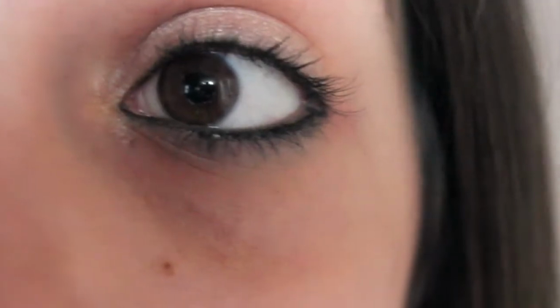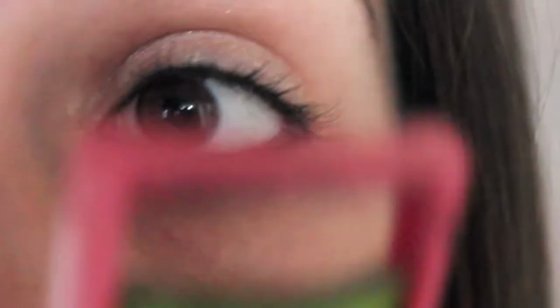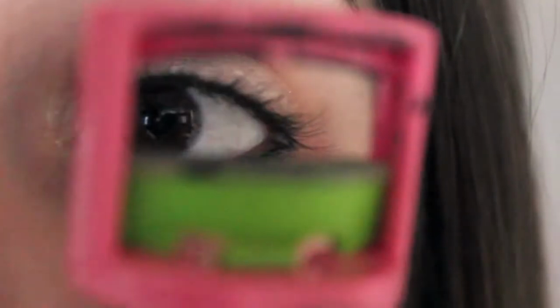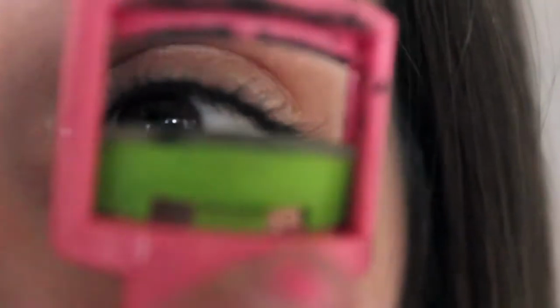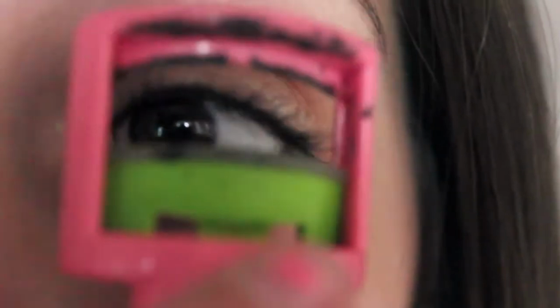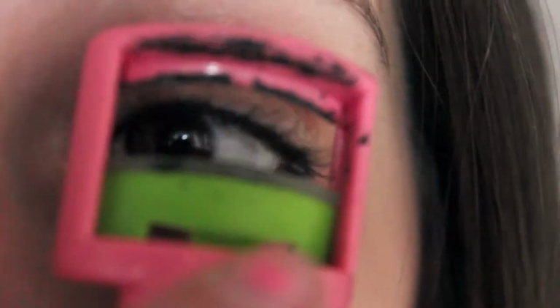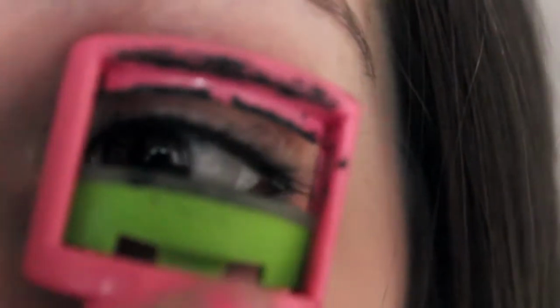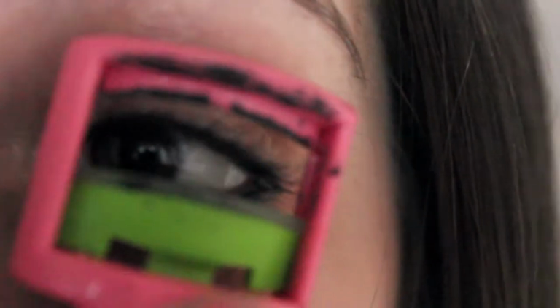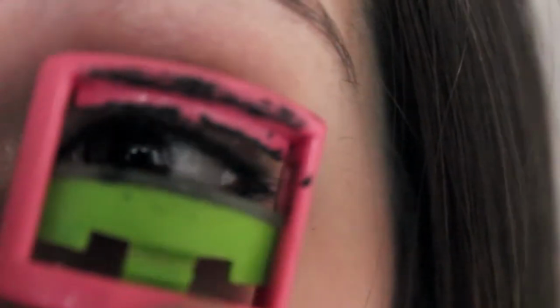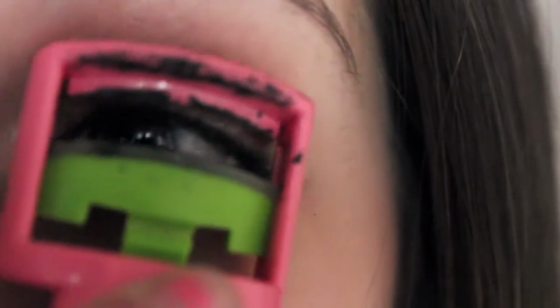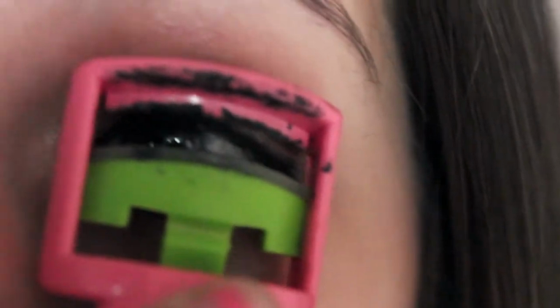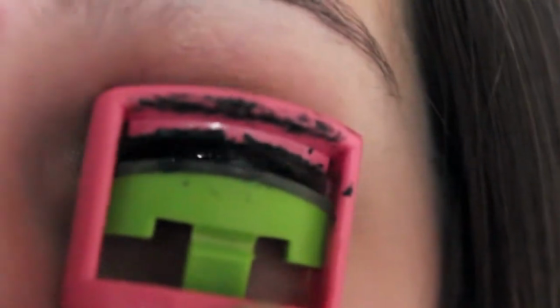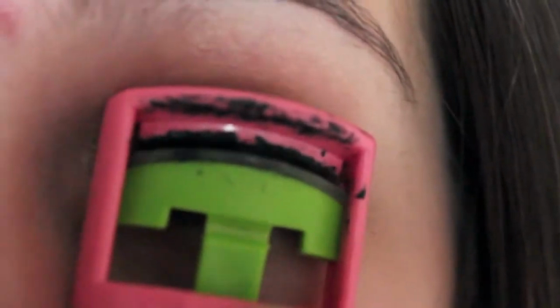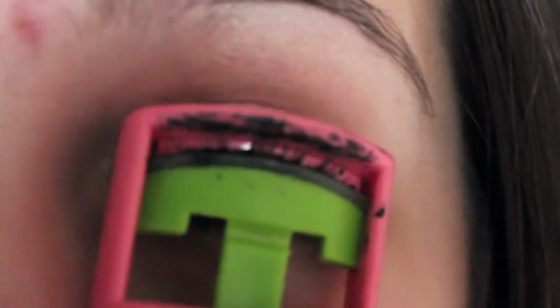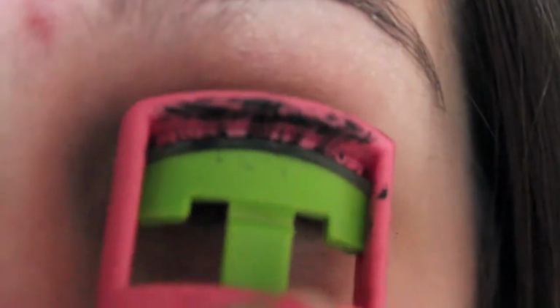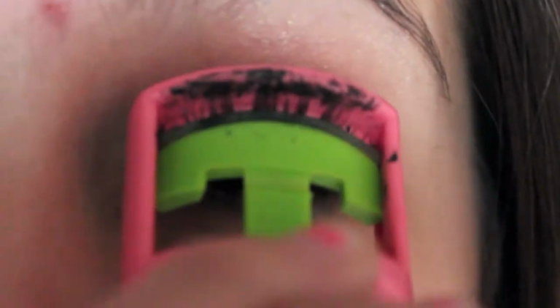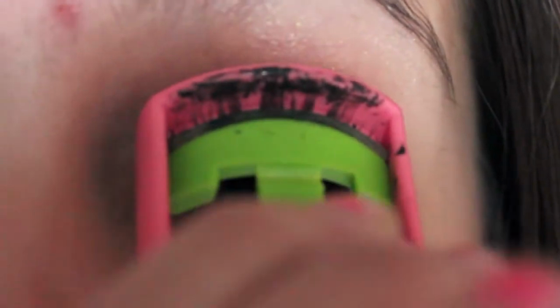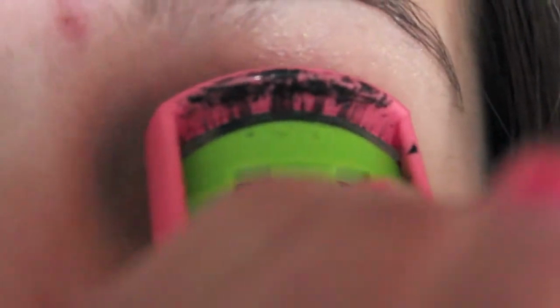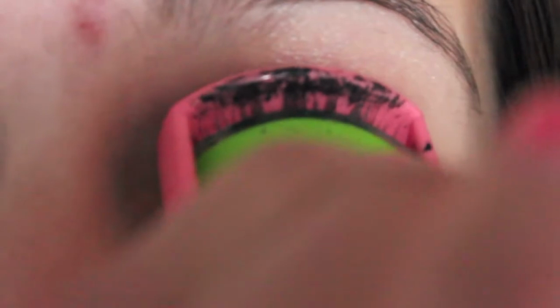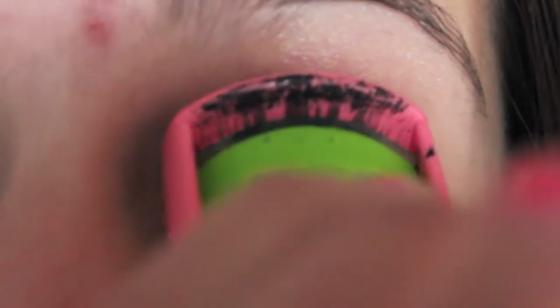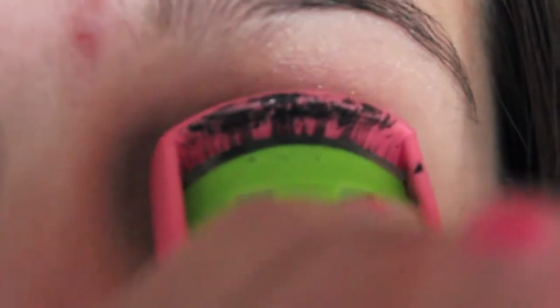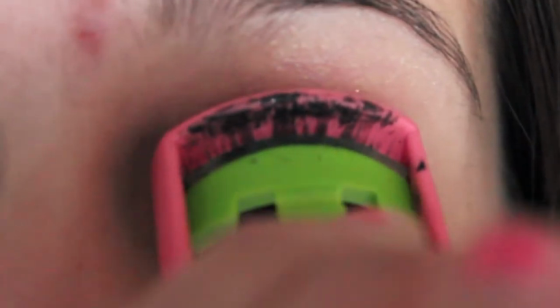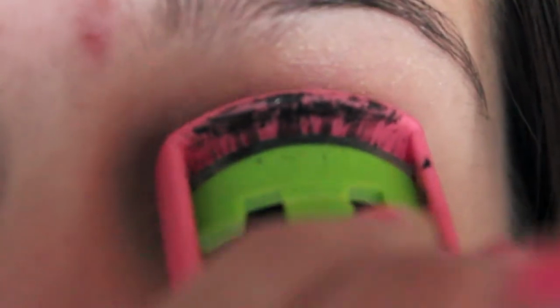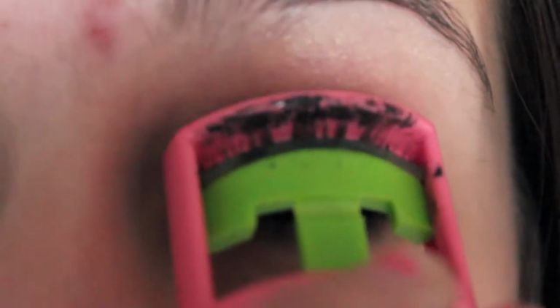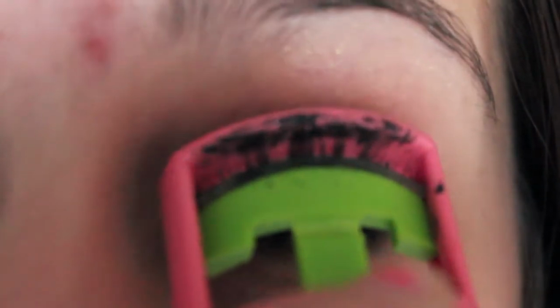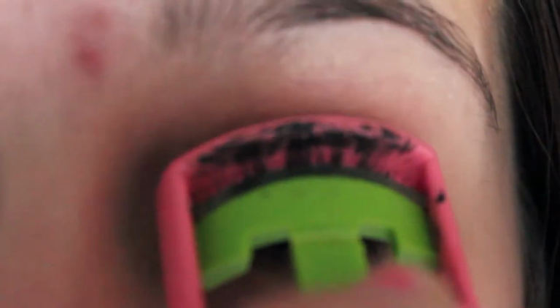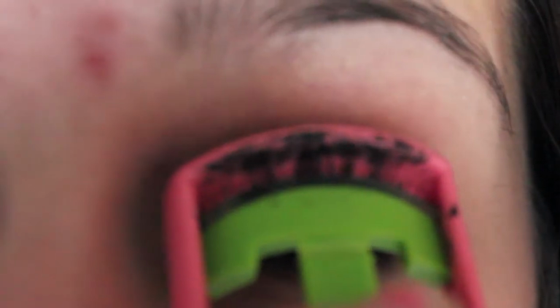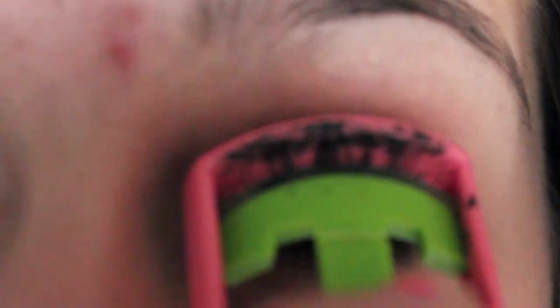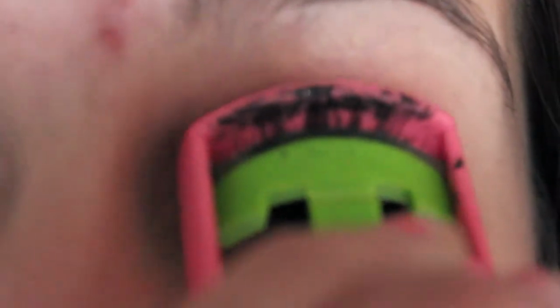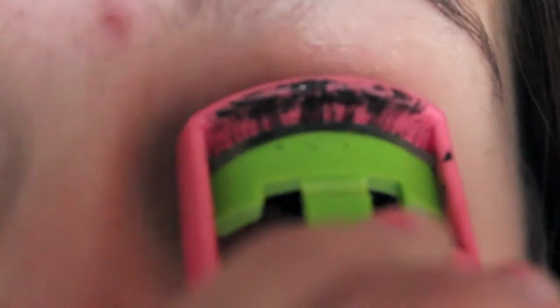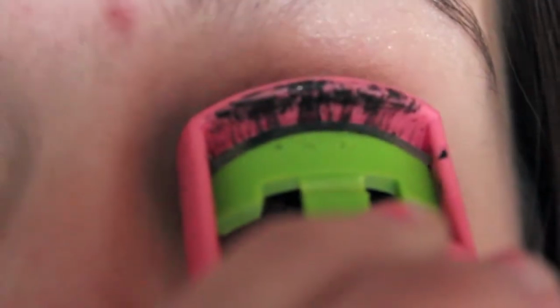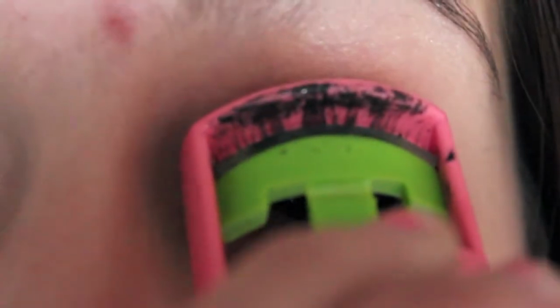Then you just want to curl your lashes with your eyelash curler while it's still hot, so your eyelashes will curl very well.